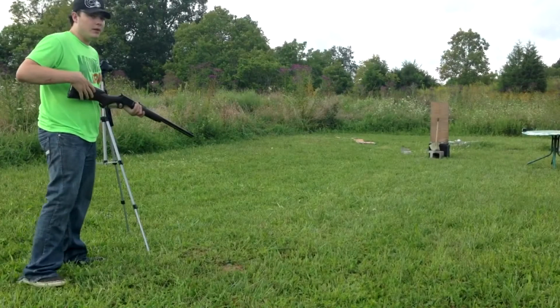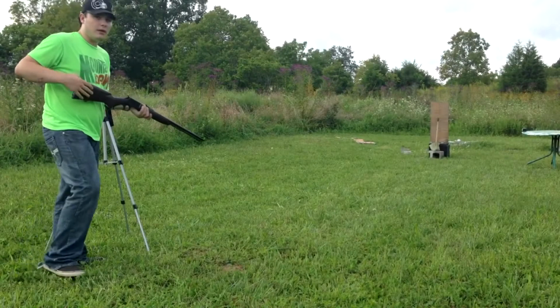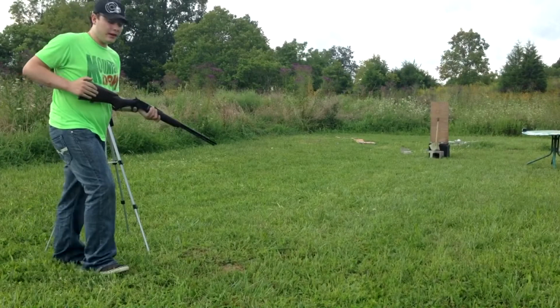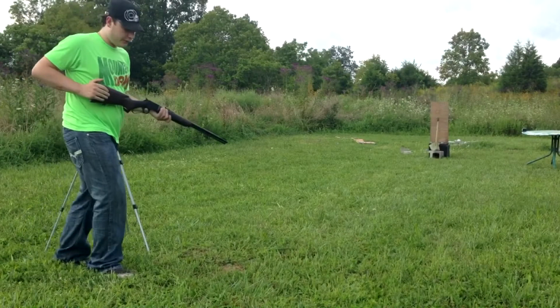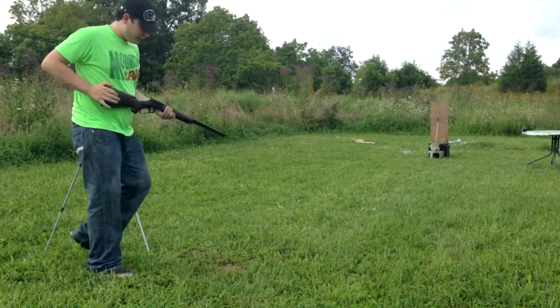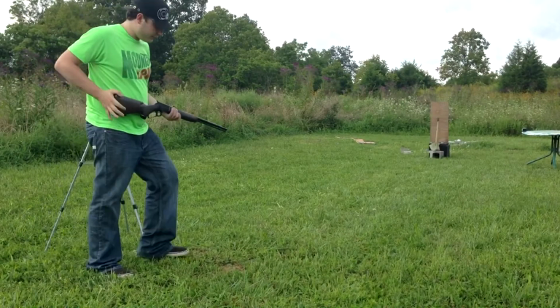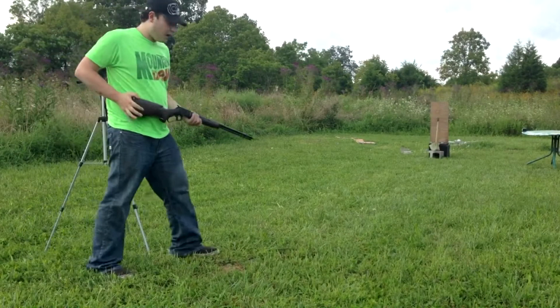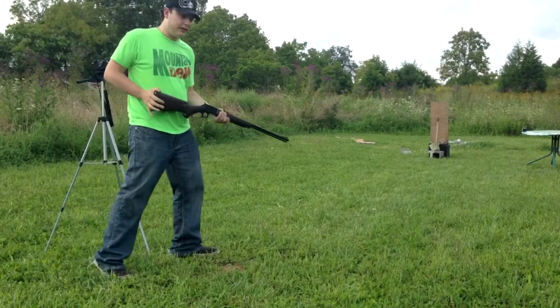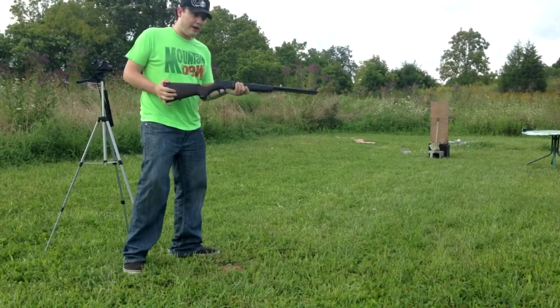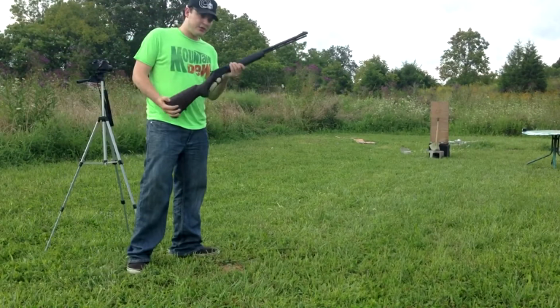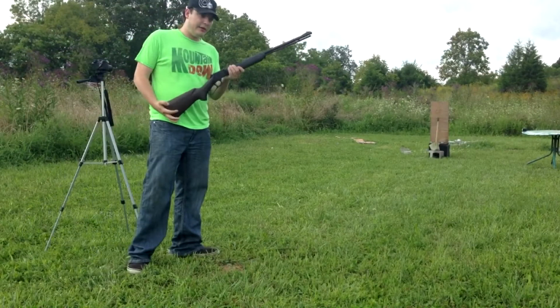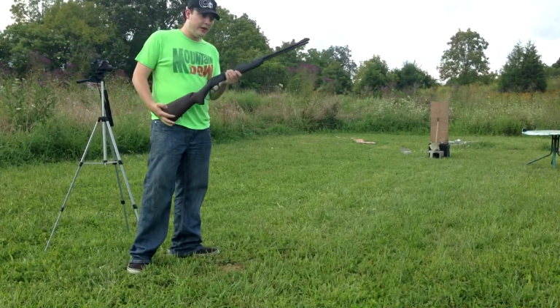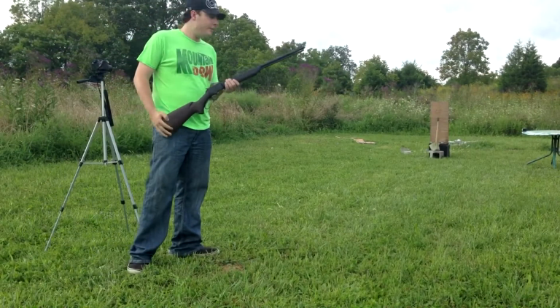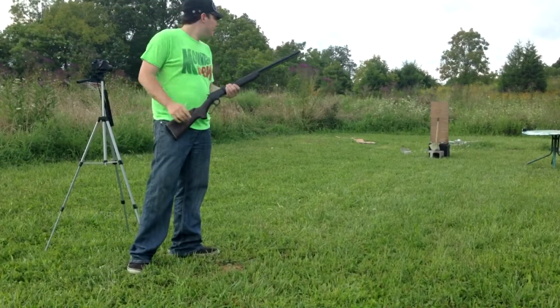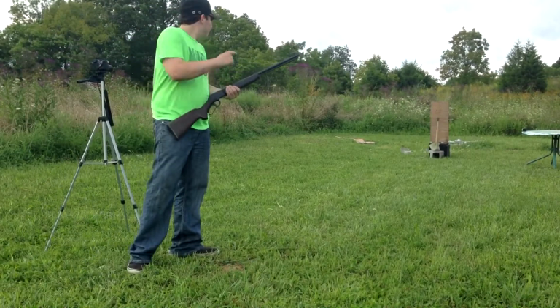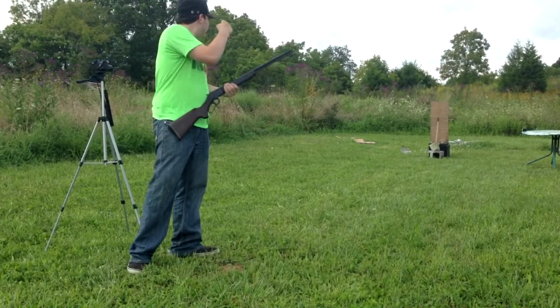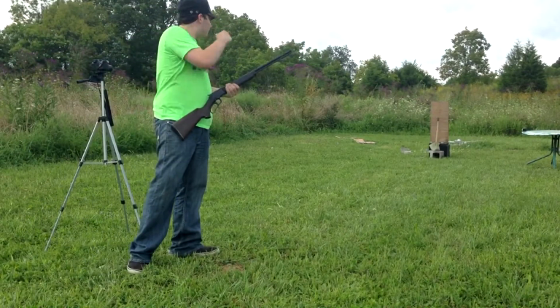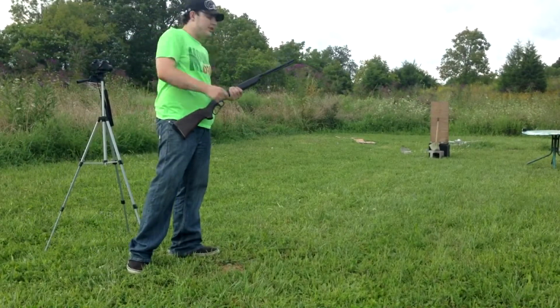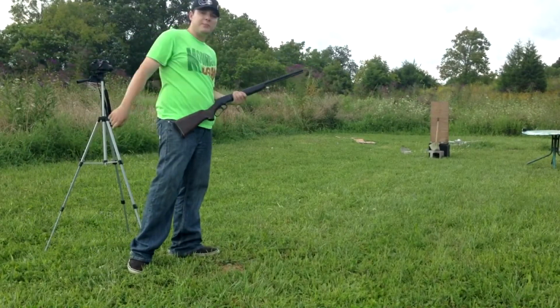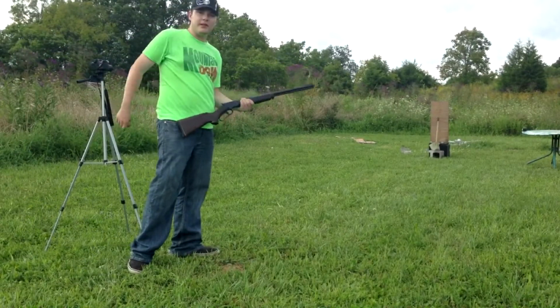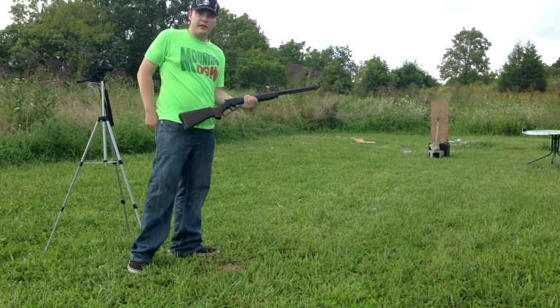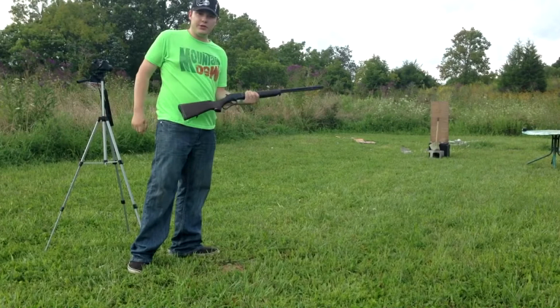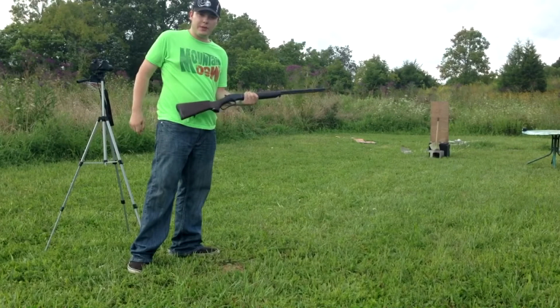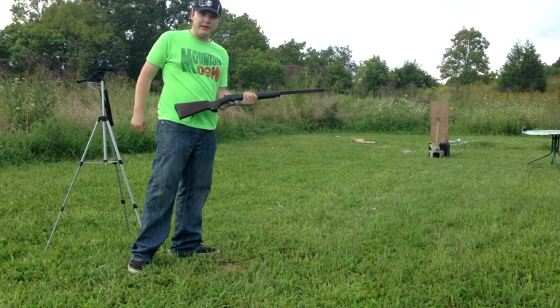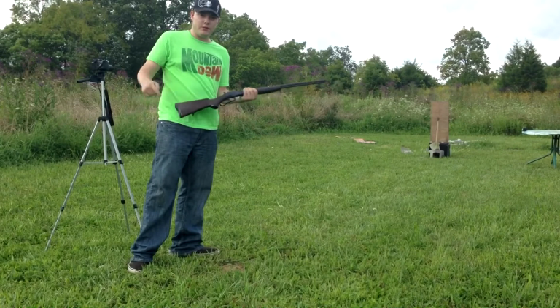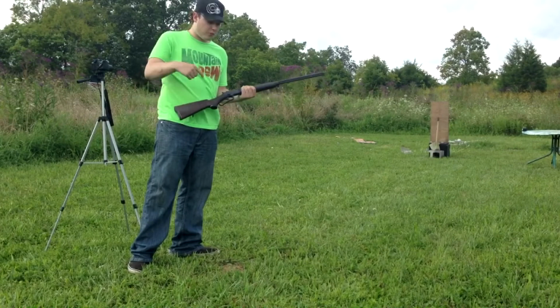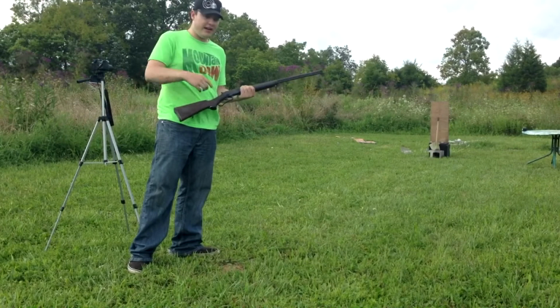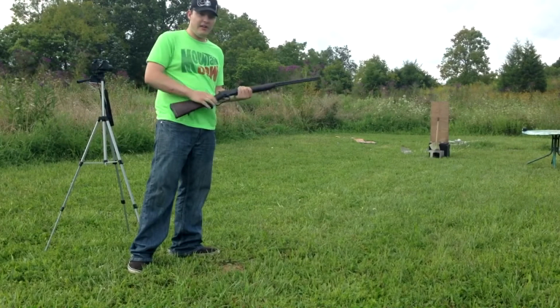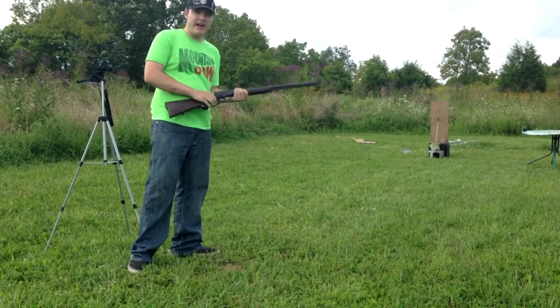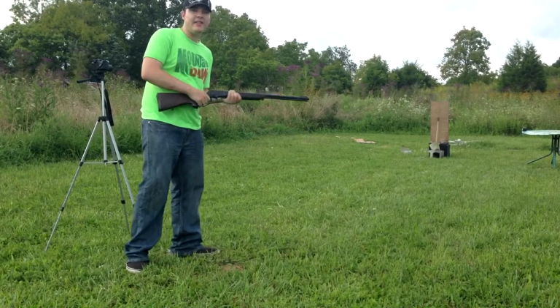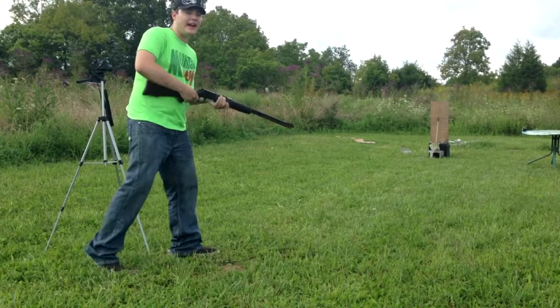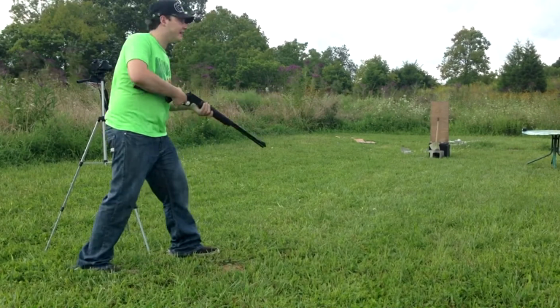All right, so we're gonna use the Marlin lever action 22. We're gonna try to split our 22 bullet right on the head of that axe.